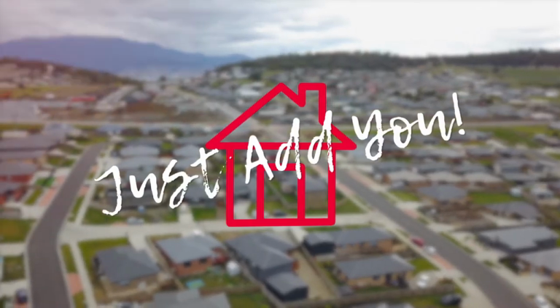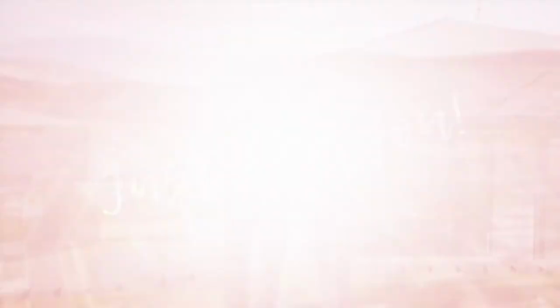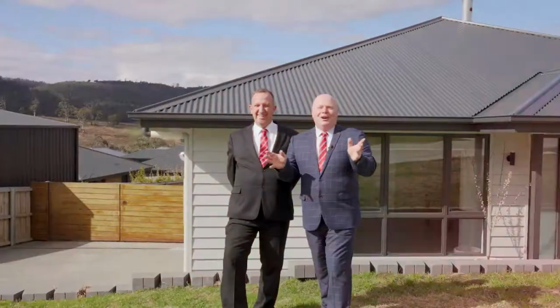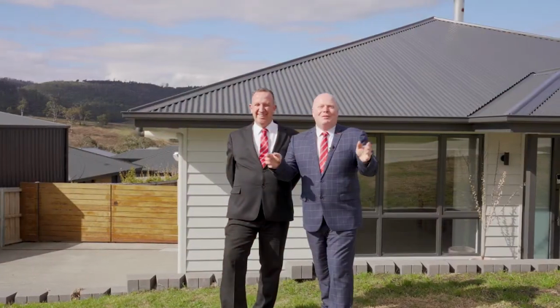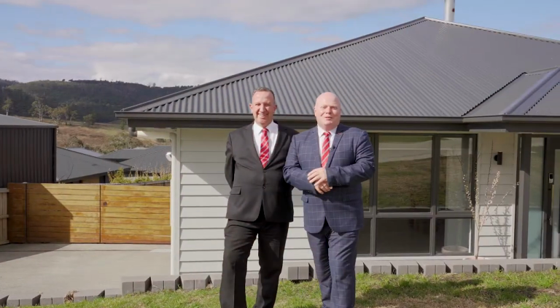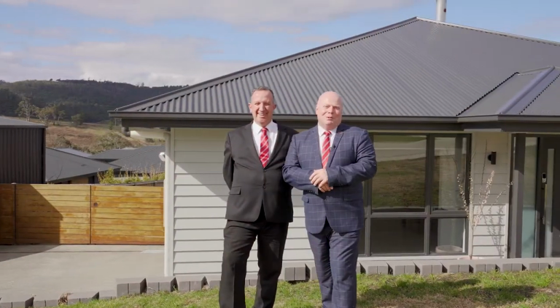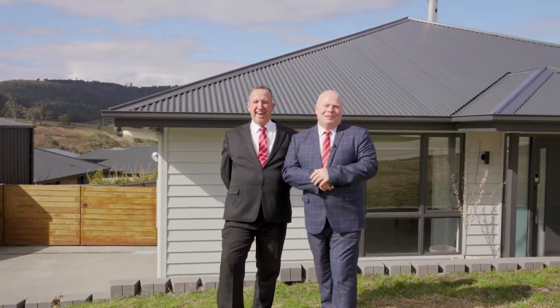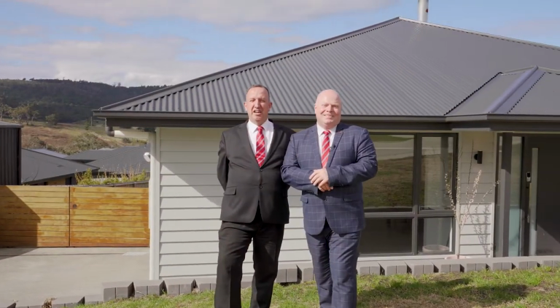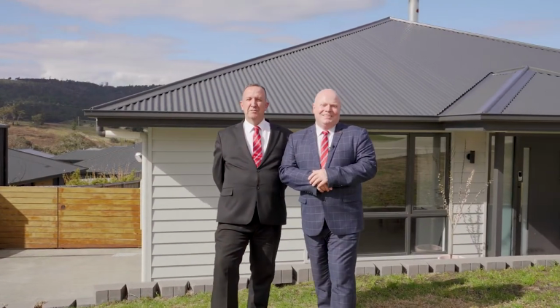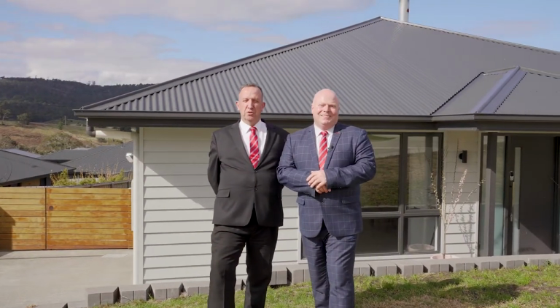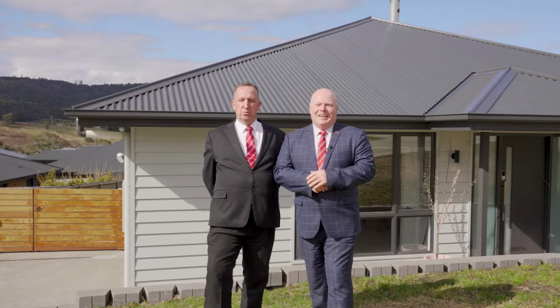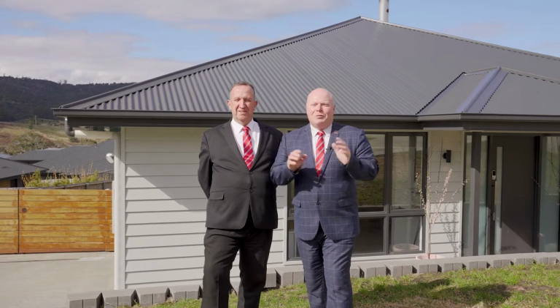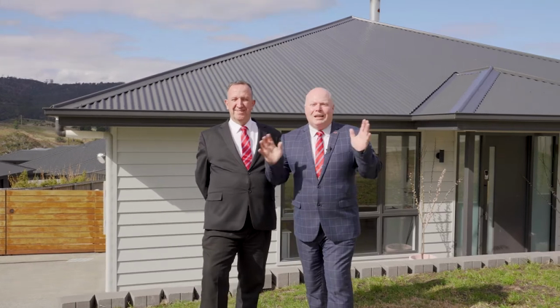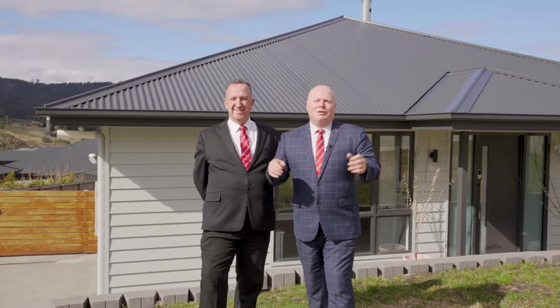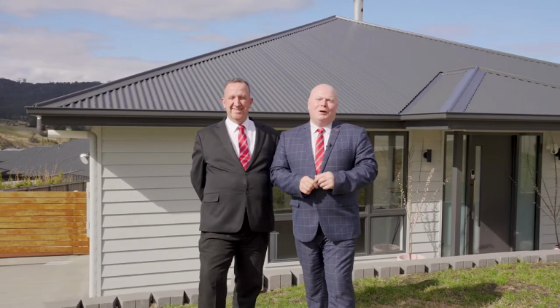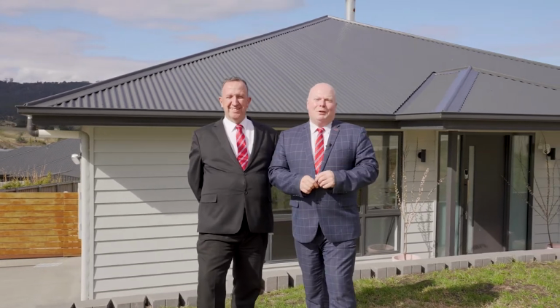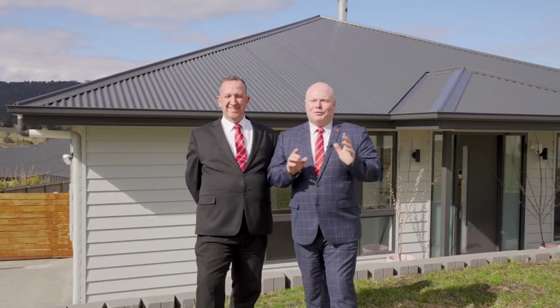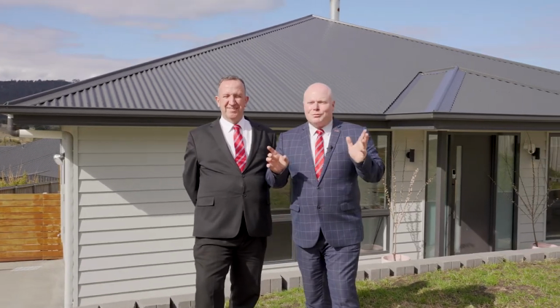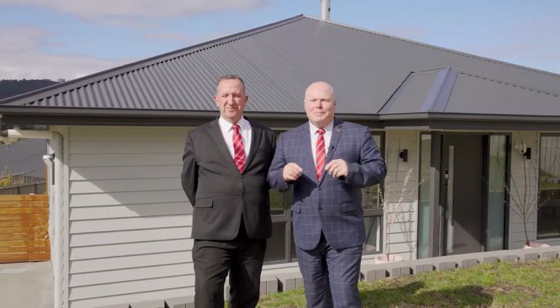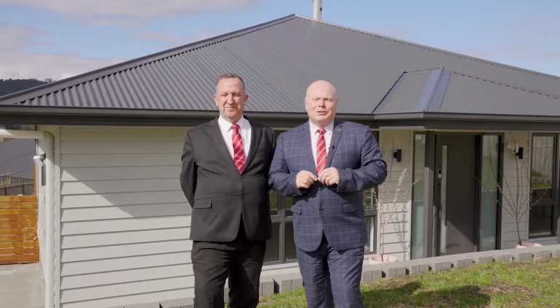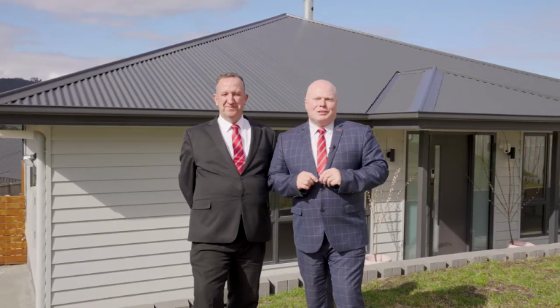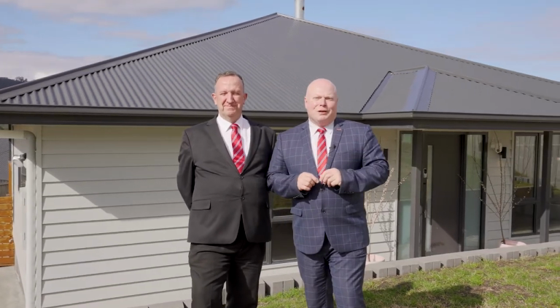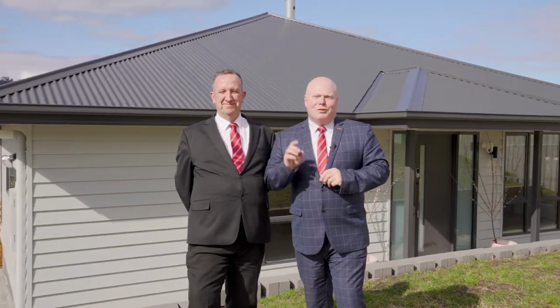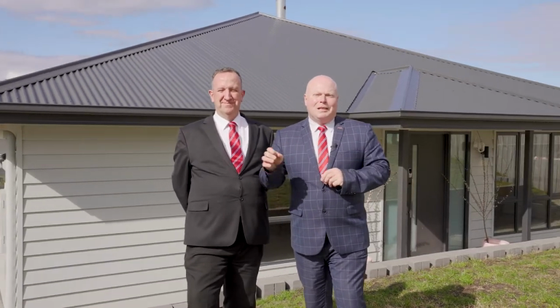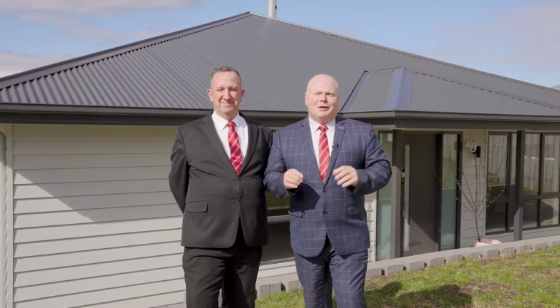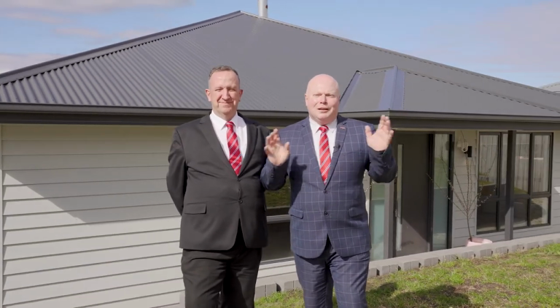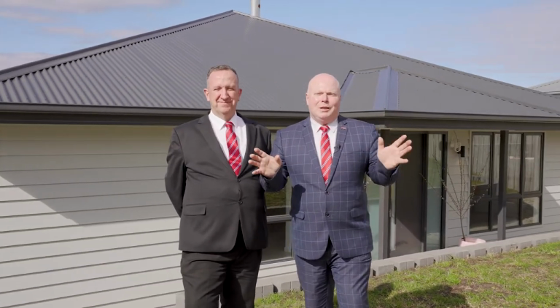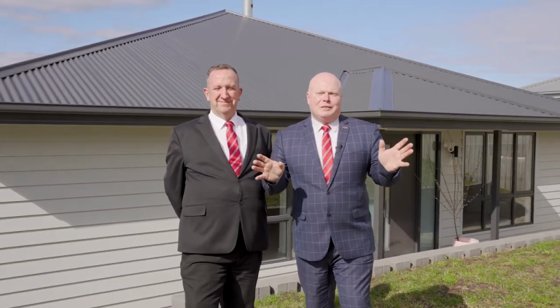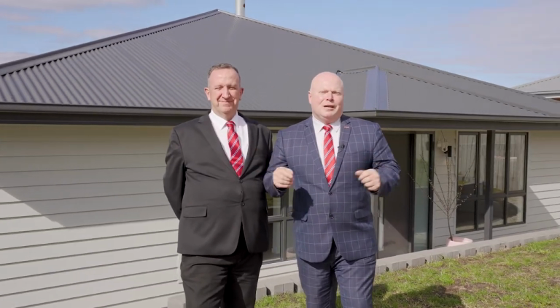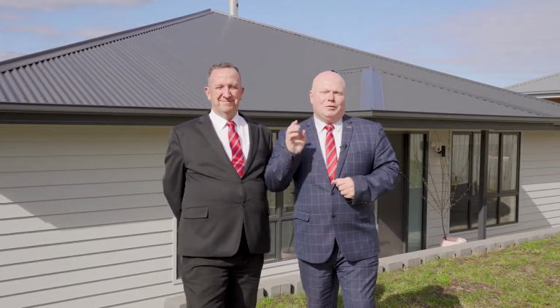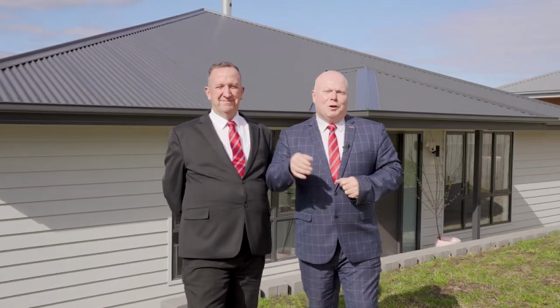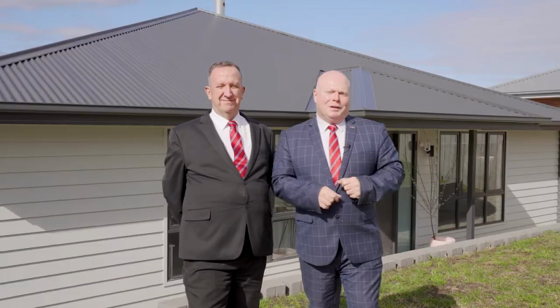Hi, I'm Kevin Spalding and I'm Tim Cordwell, and we'd love to welcome you to 3 Marjory Street right here at Glebe Hill Estate, Ropey.